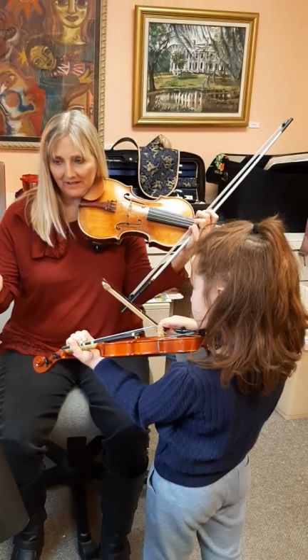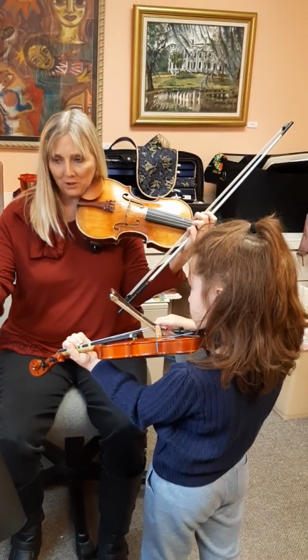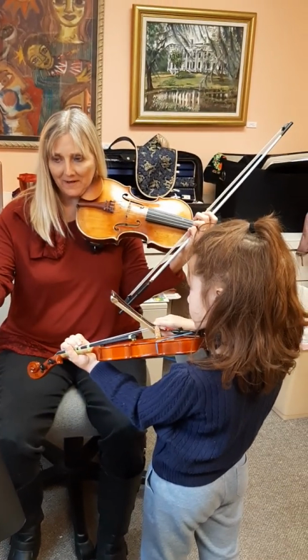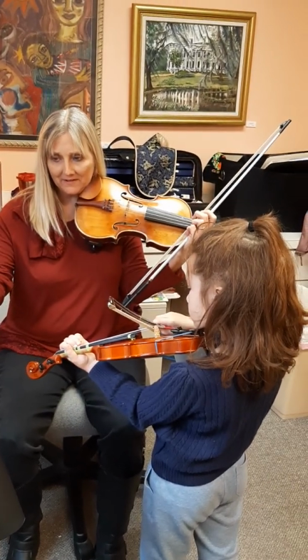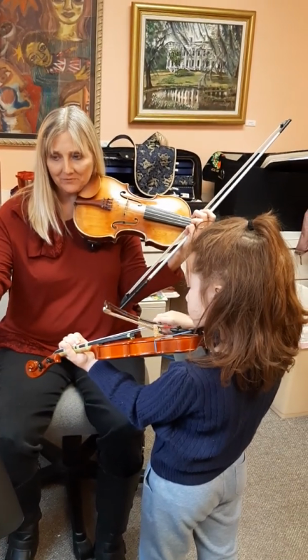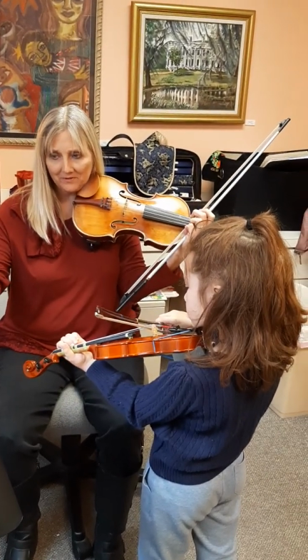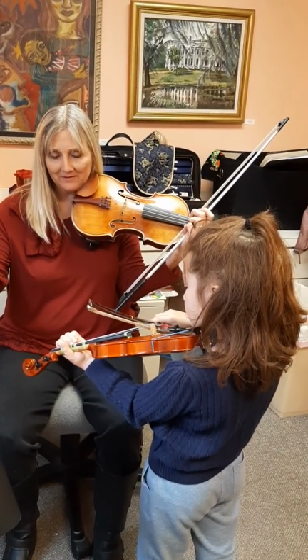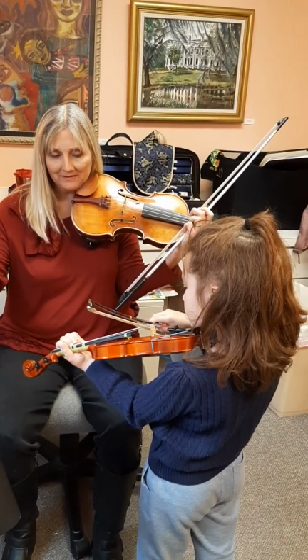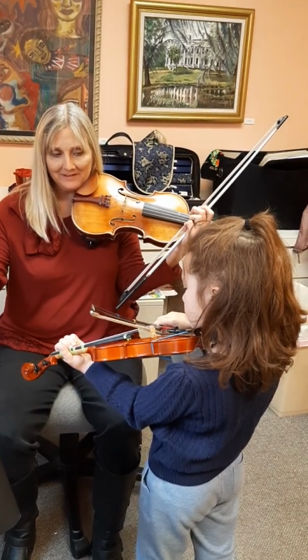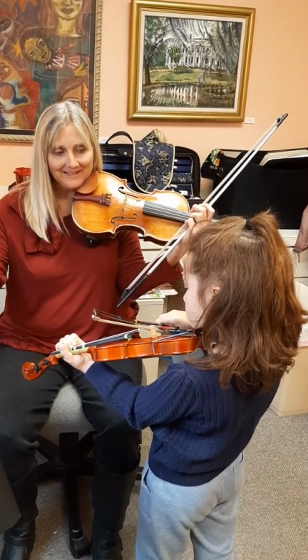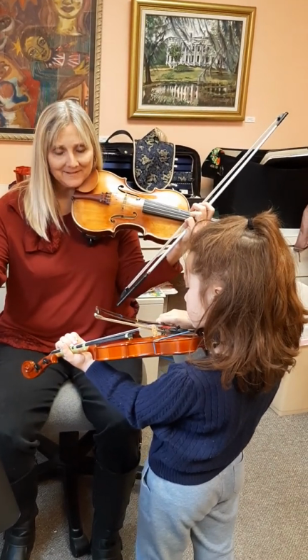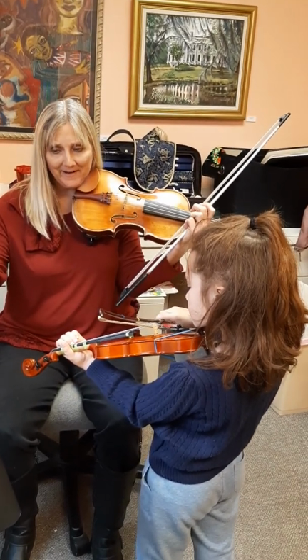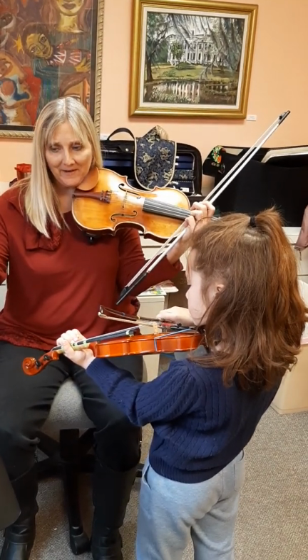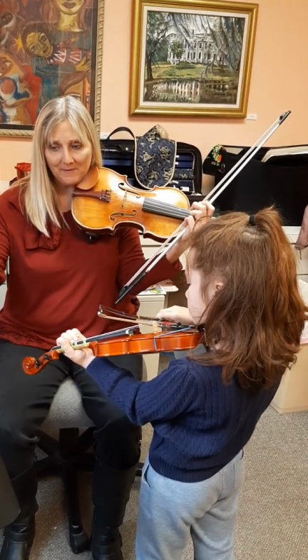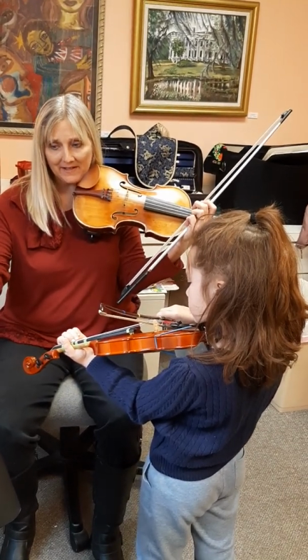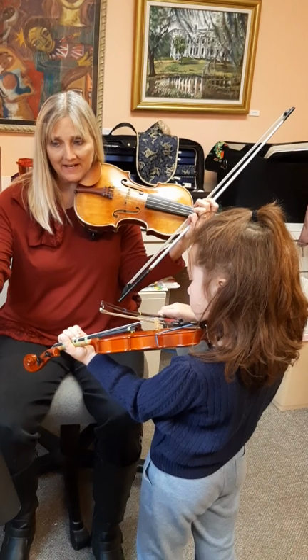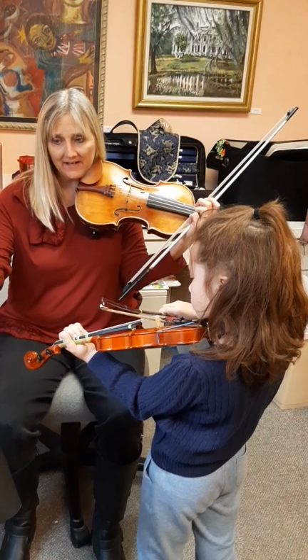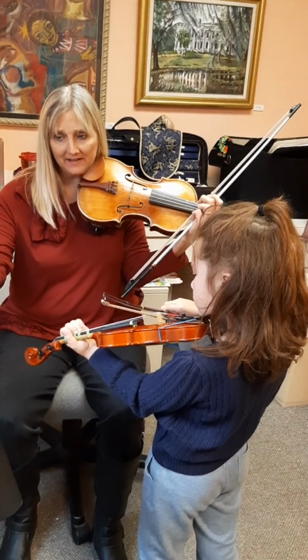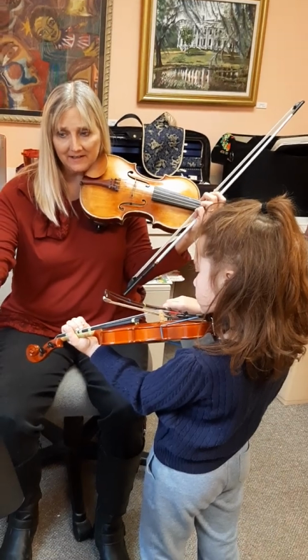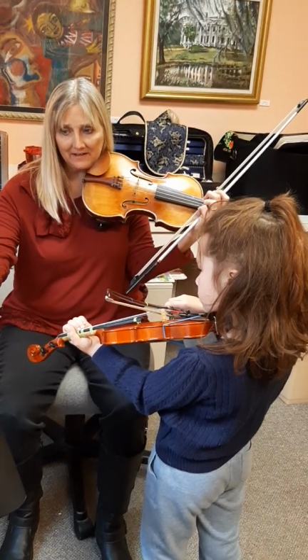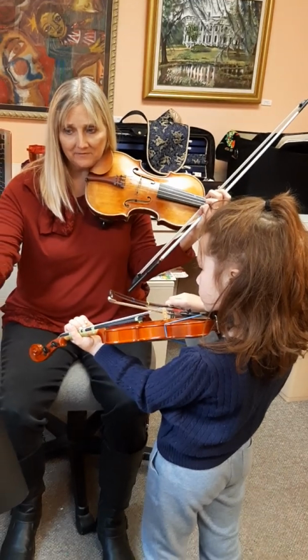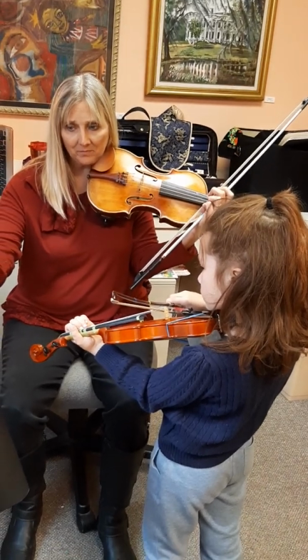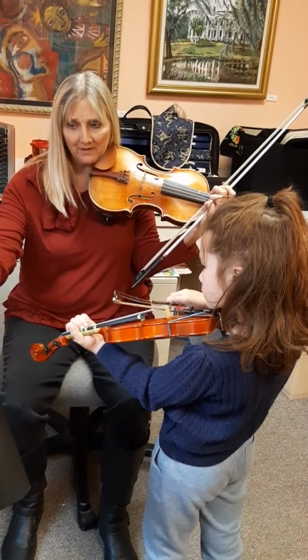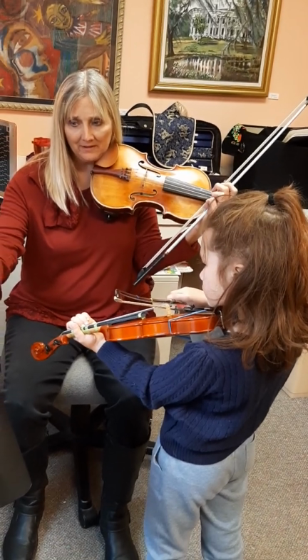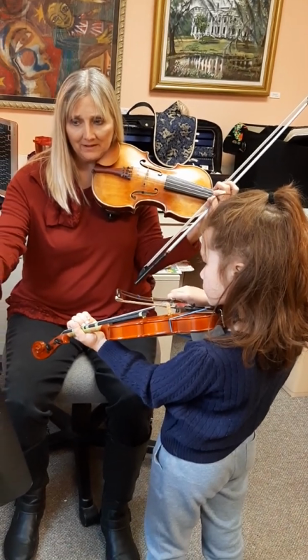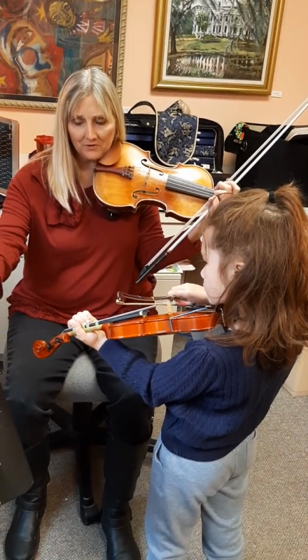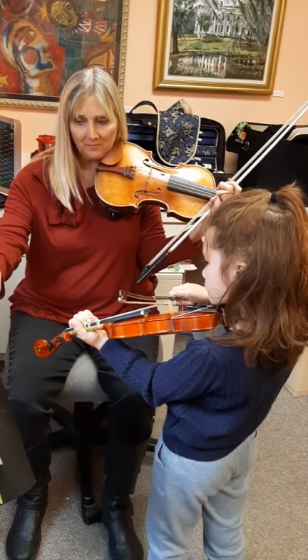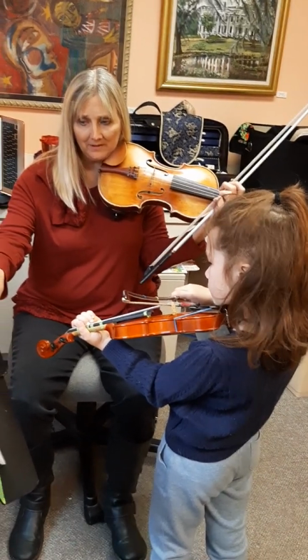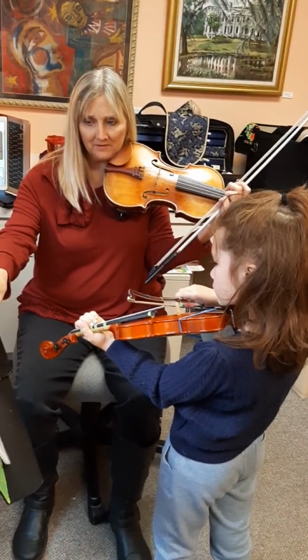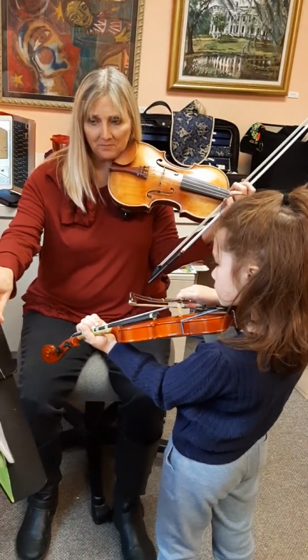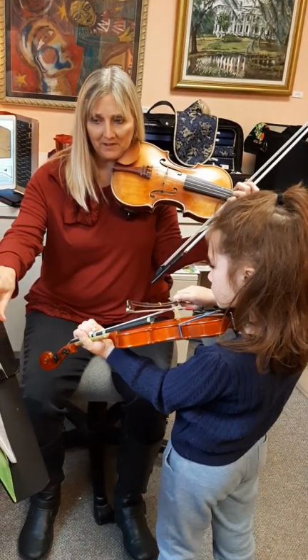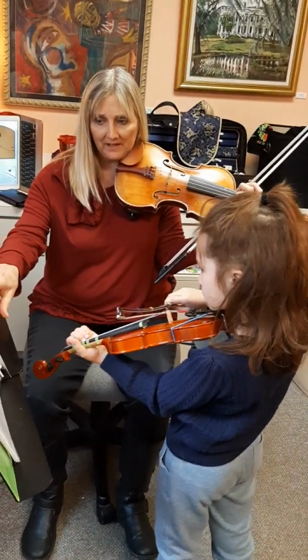All right, now go back to this one. Yes ma'am. And then back to A again and F-sharp. F-sharp. F-sharp and A.